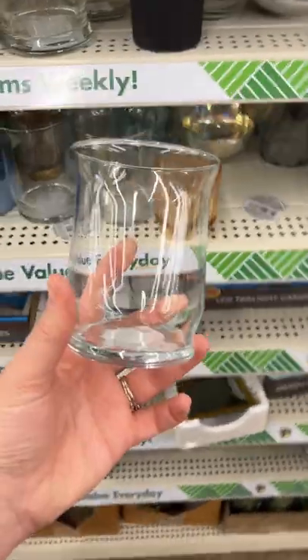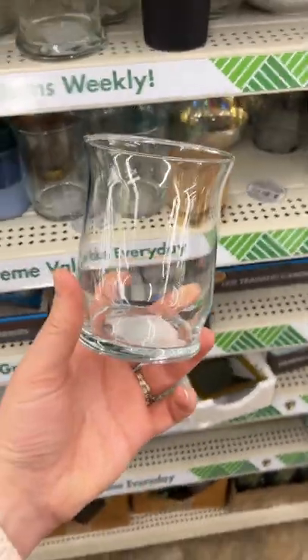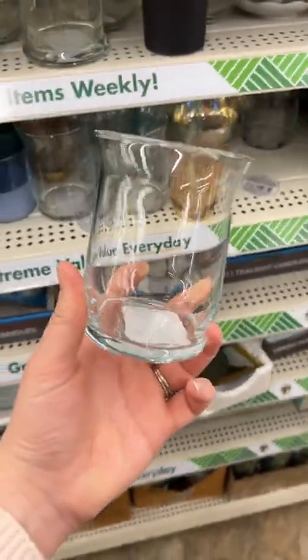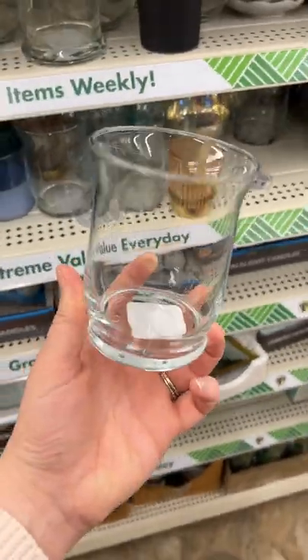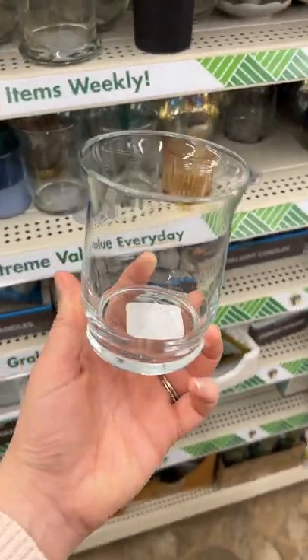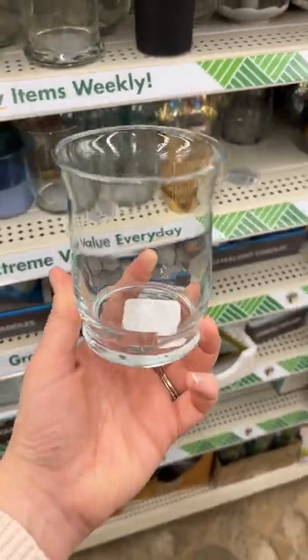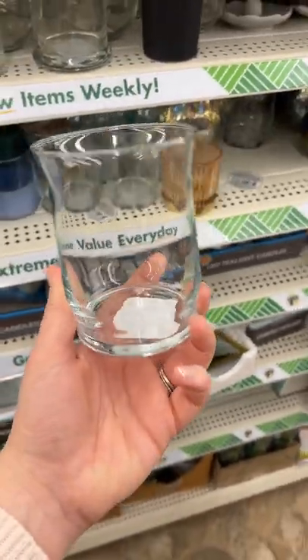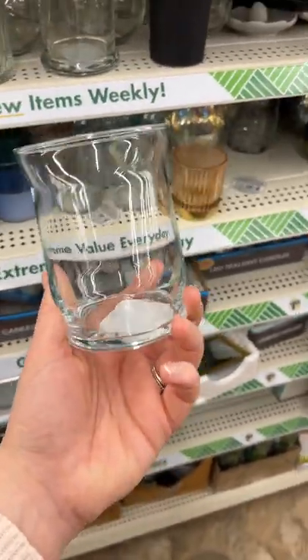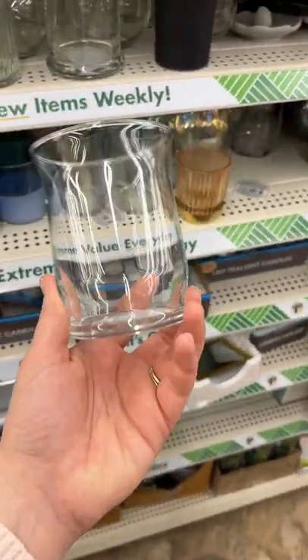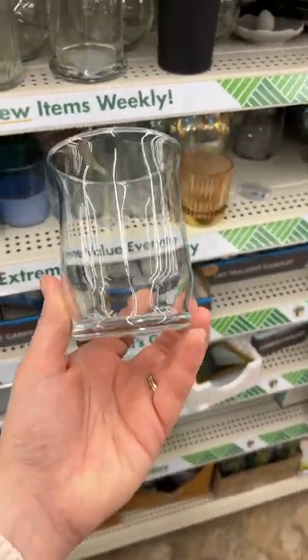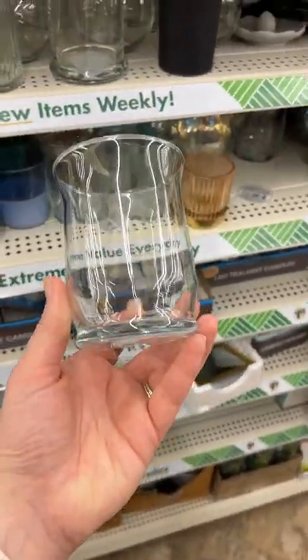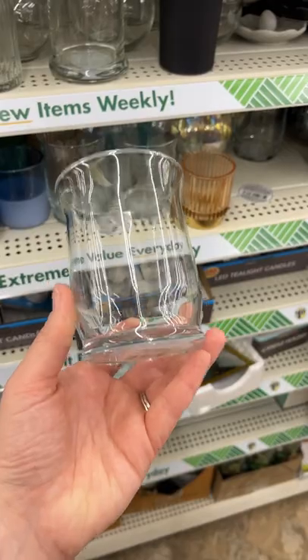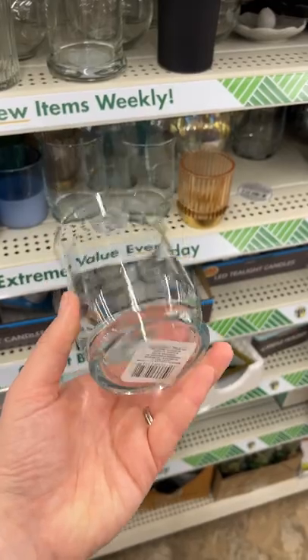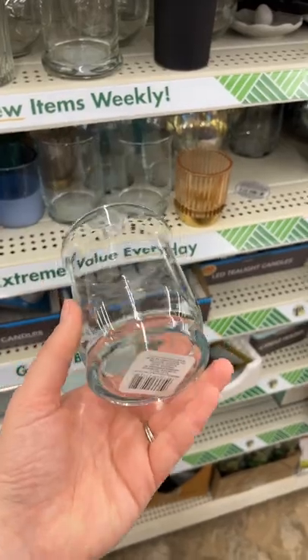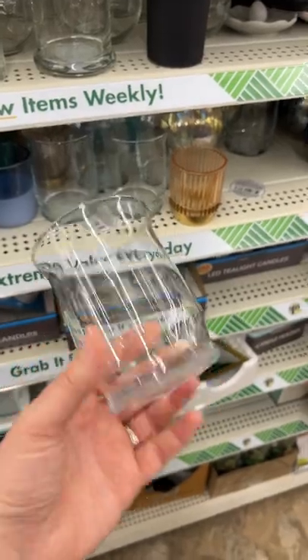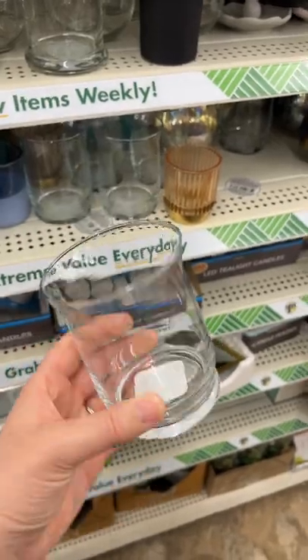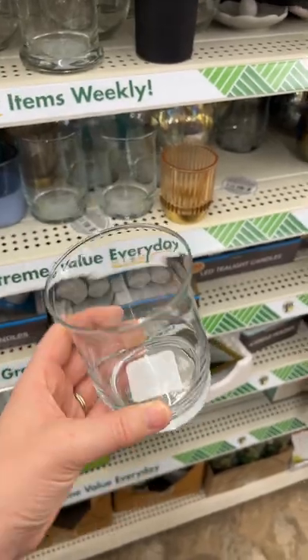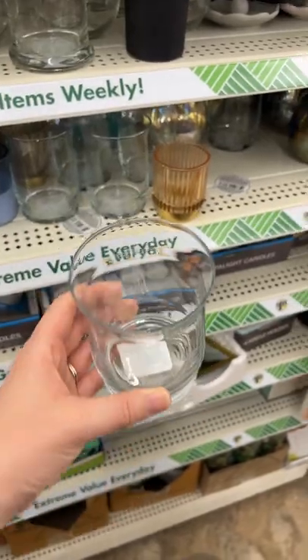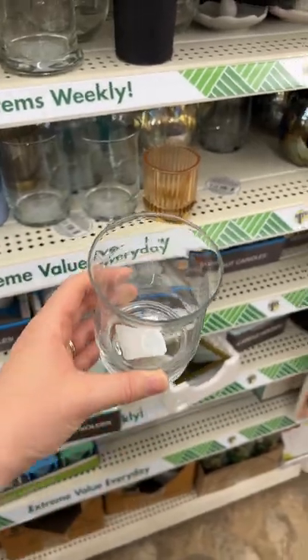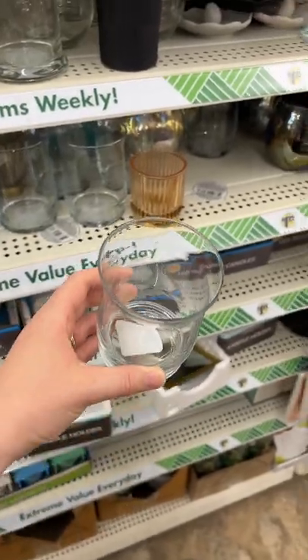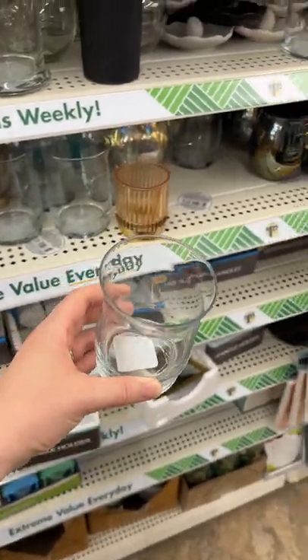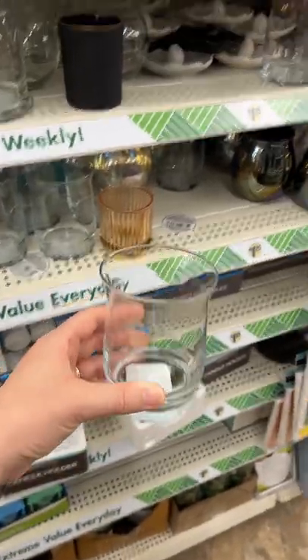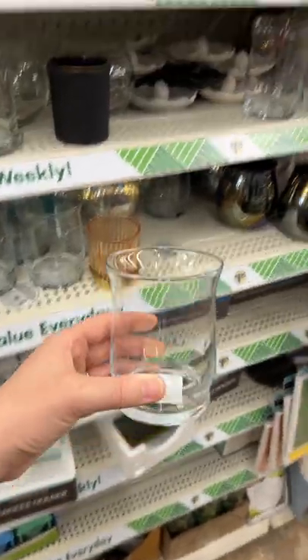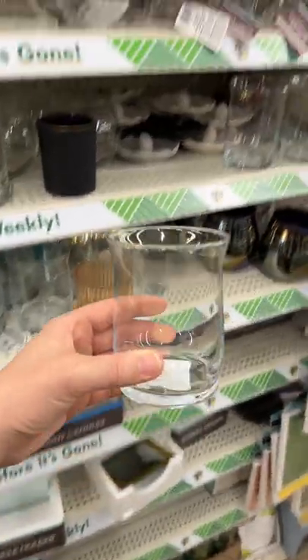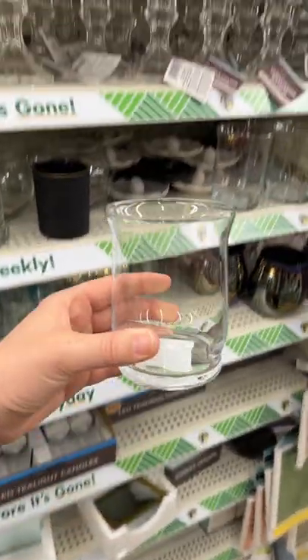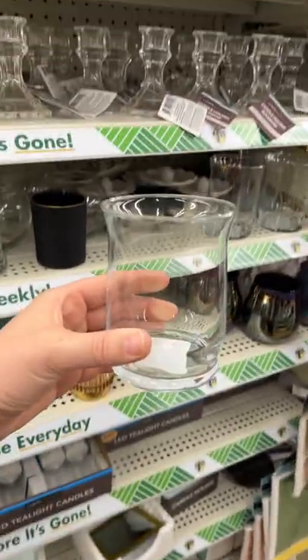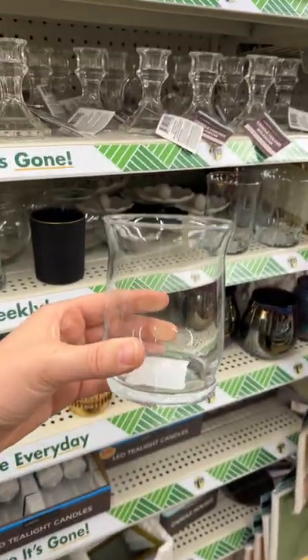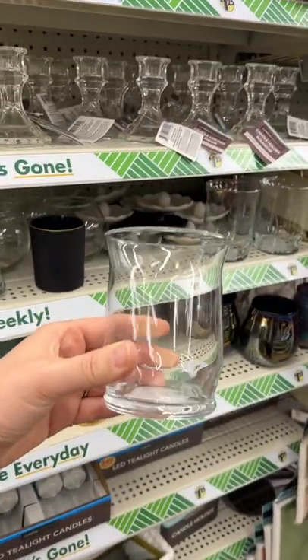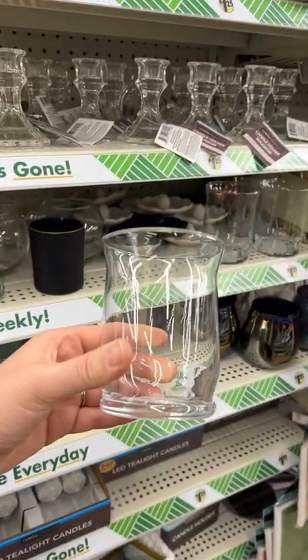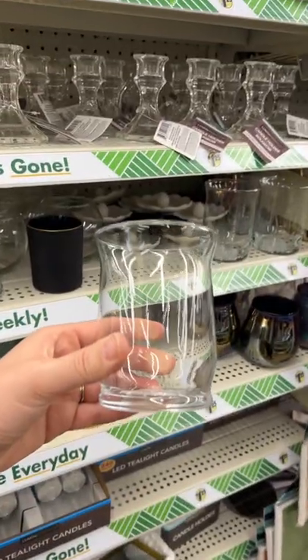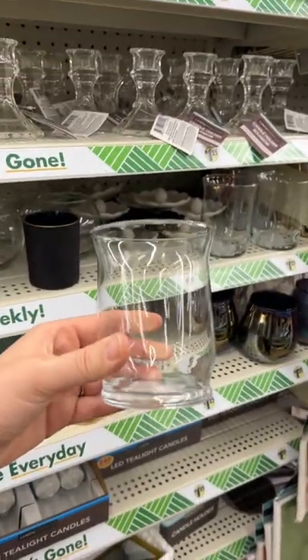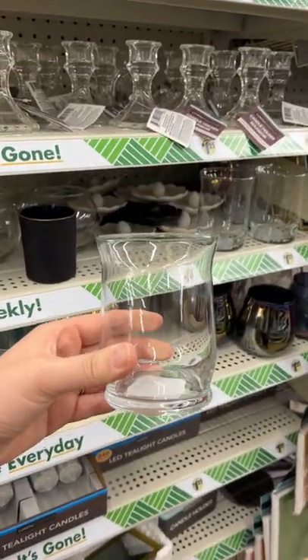They have a lot of craft supplies to choose from, and this little vase was in that aisle — I thought it was very cute.